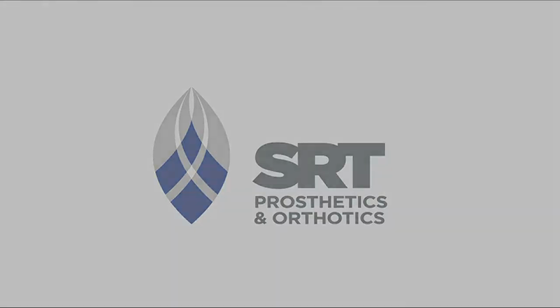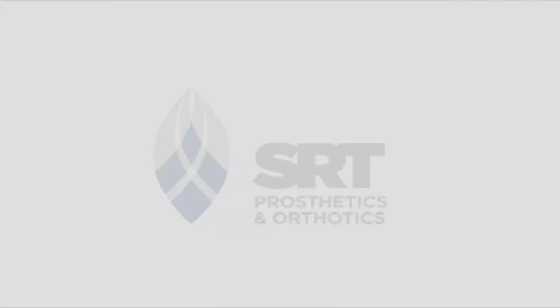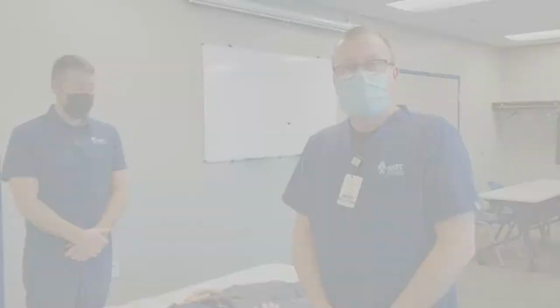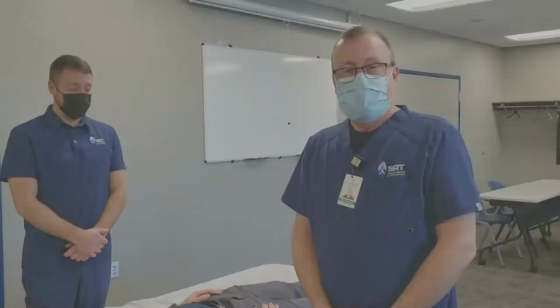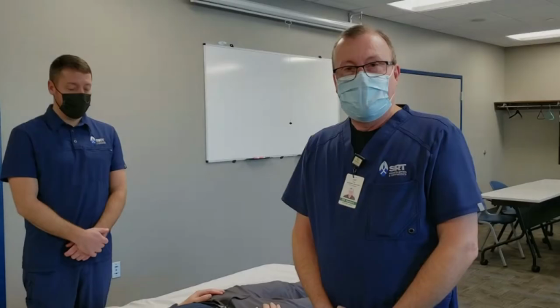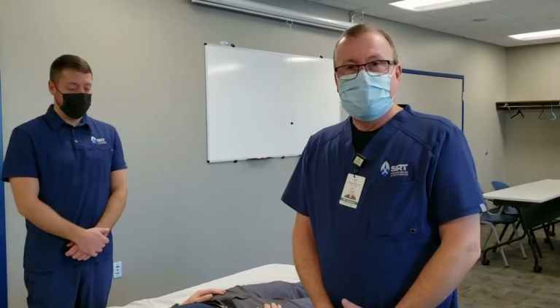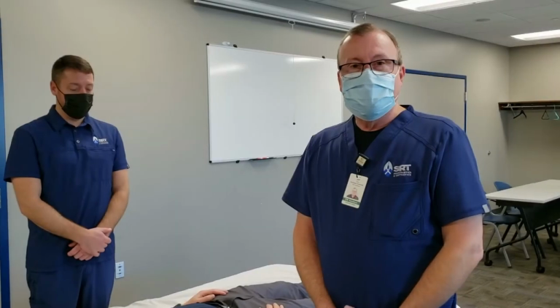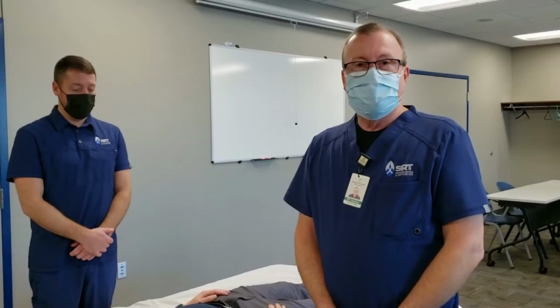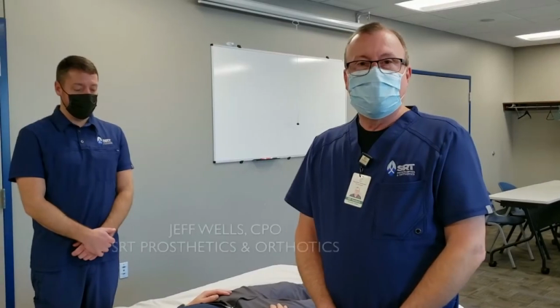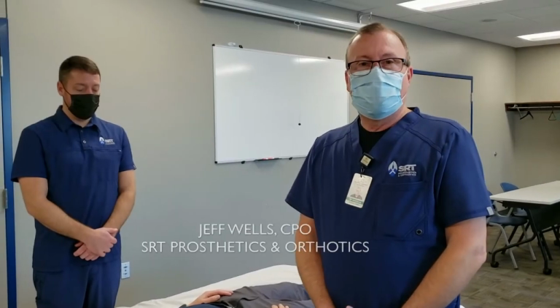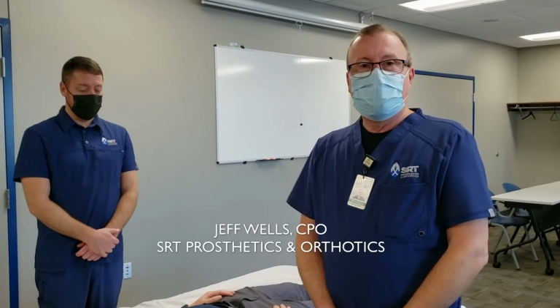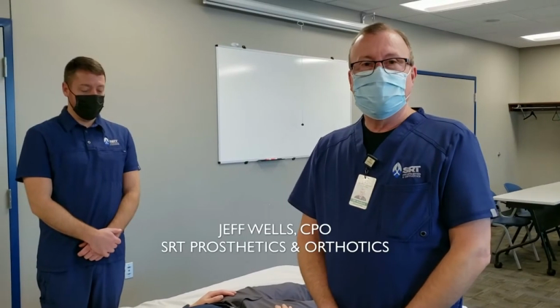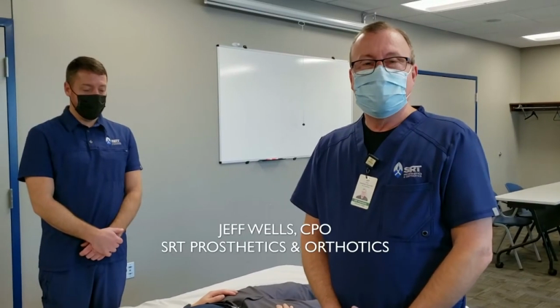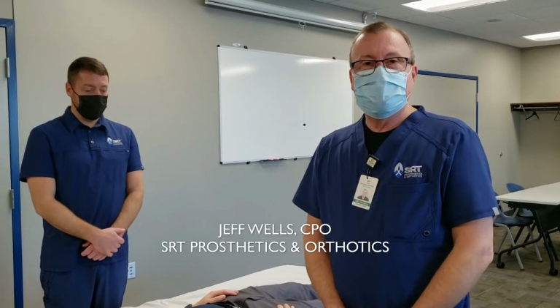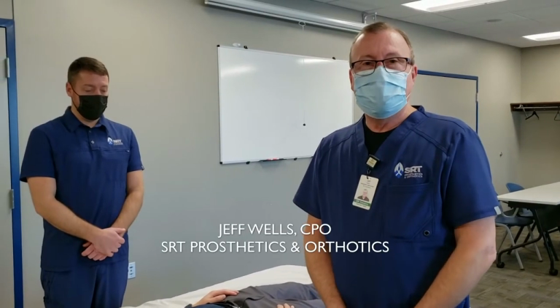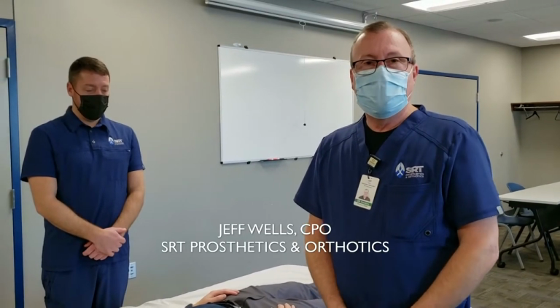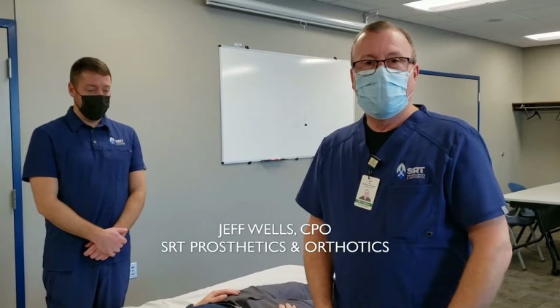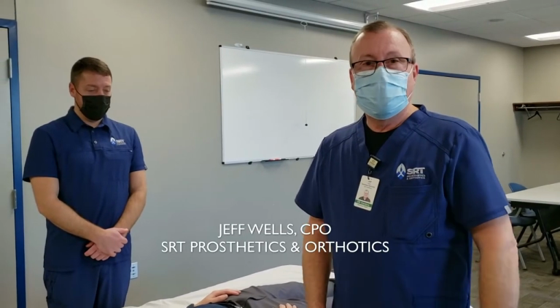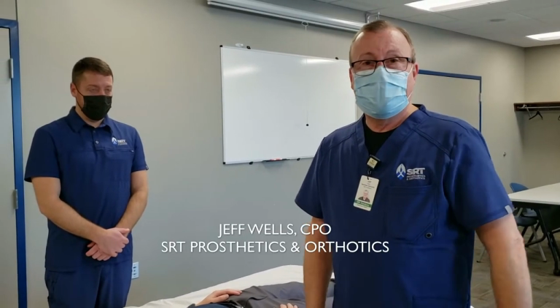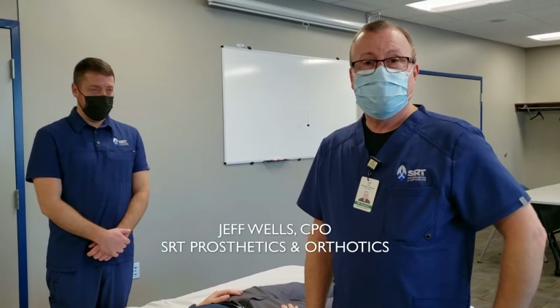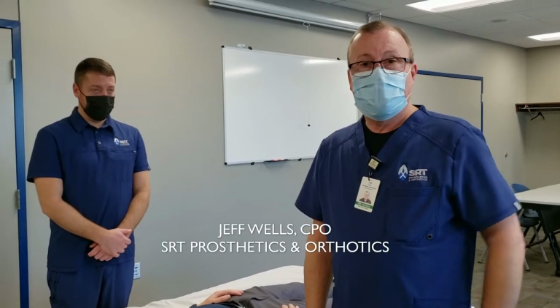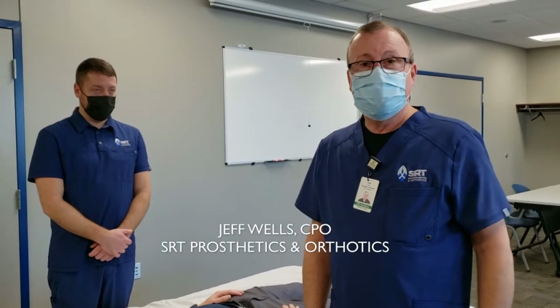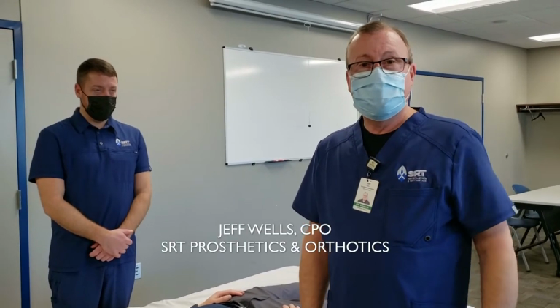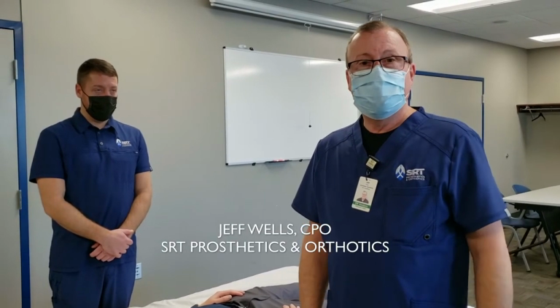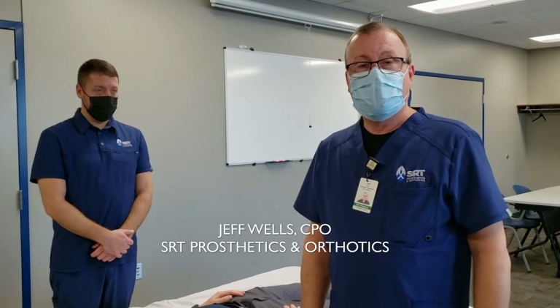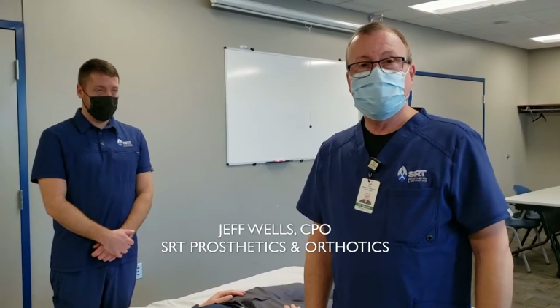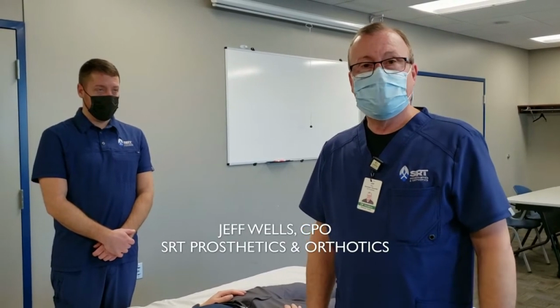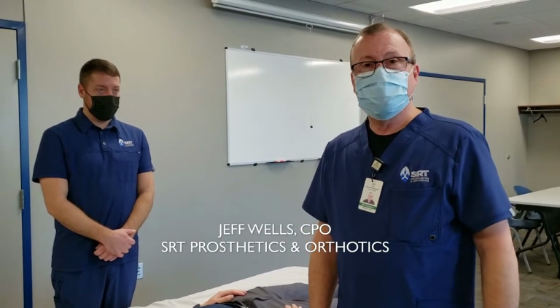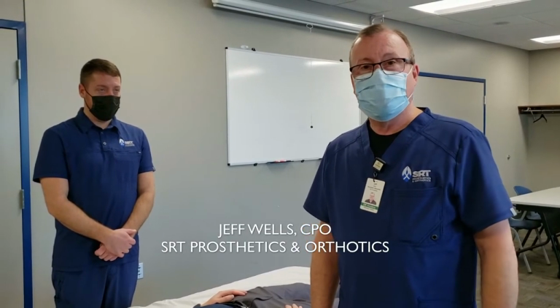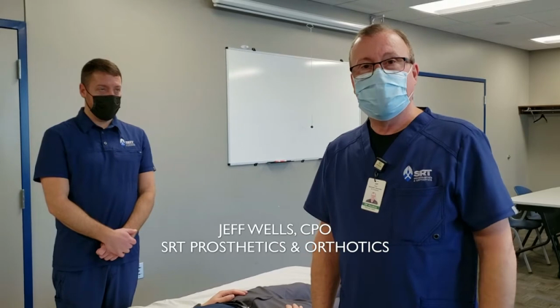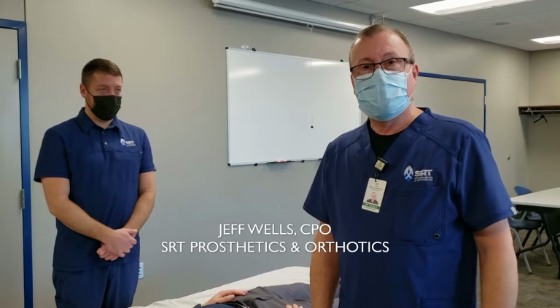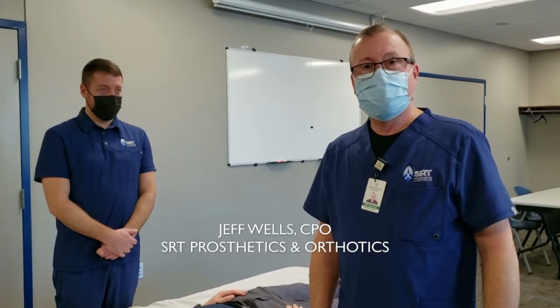Hi, my name is Jeff Wells. I'm a CPO with SRT Prosthetics and Orthotics.